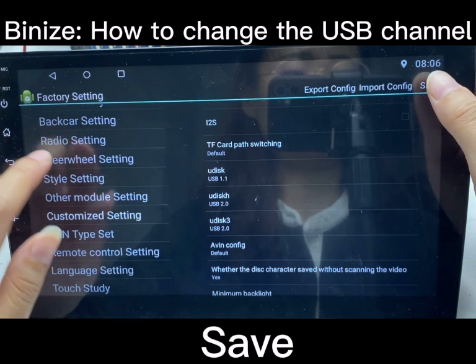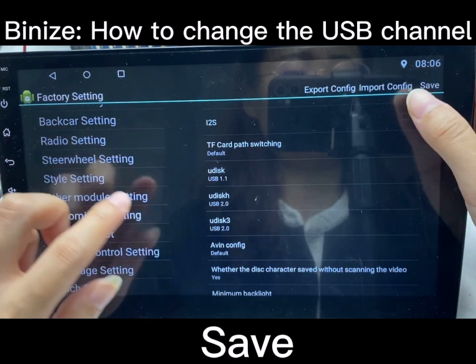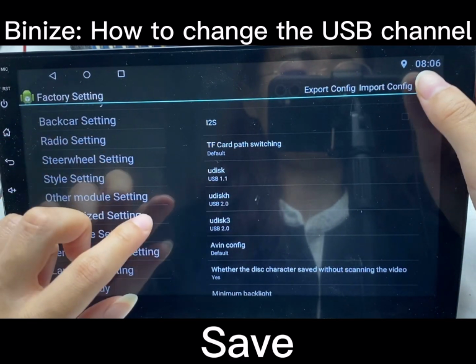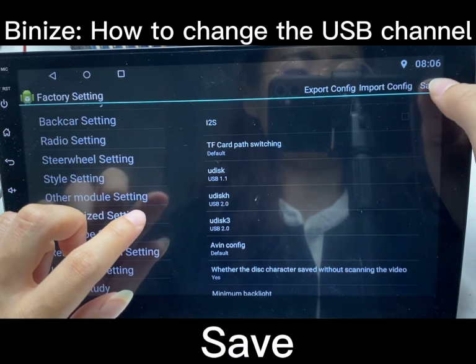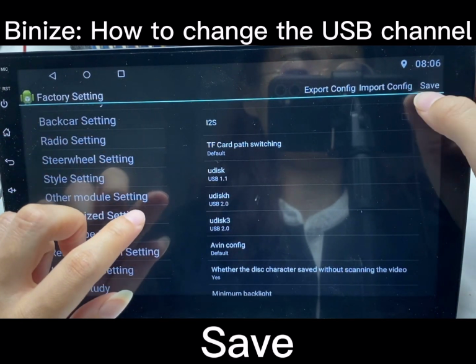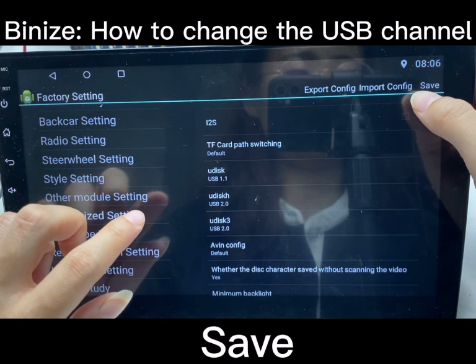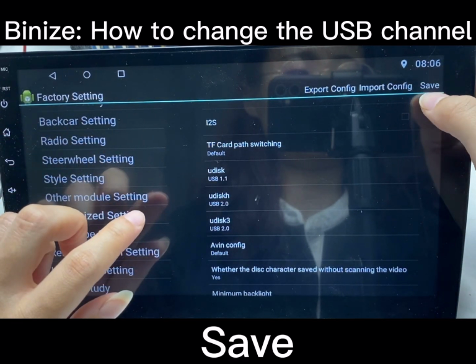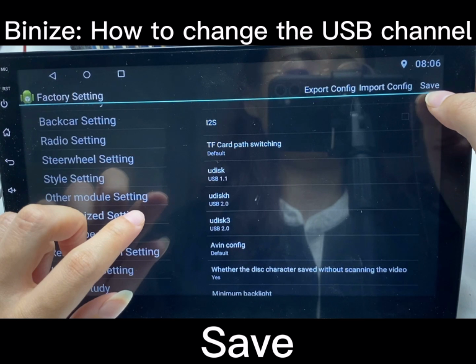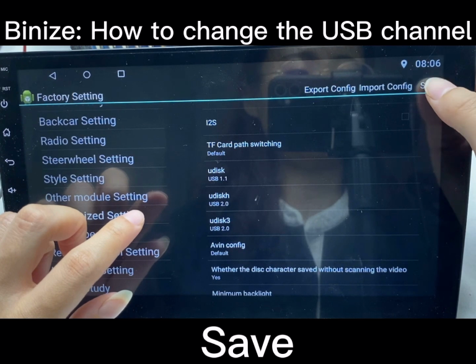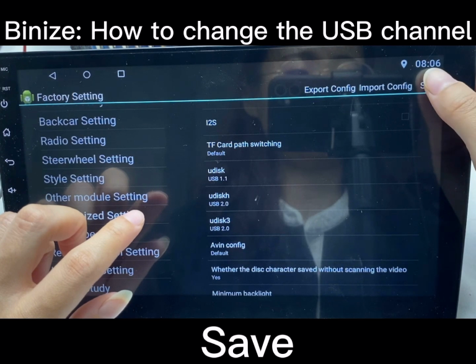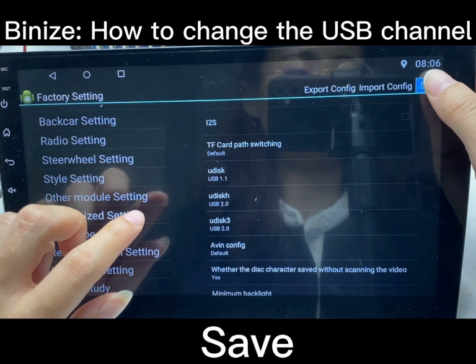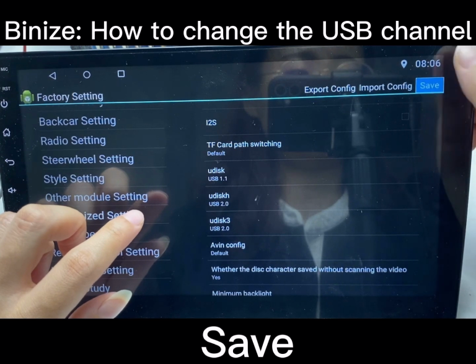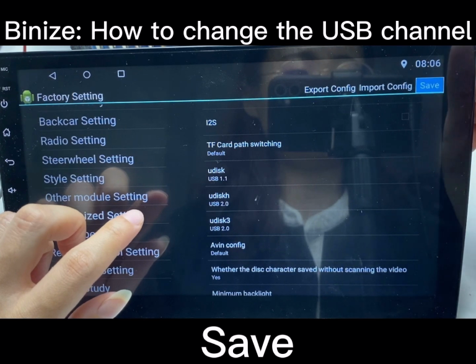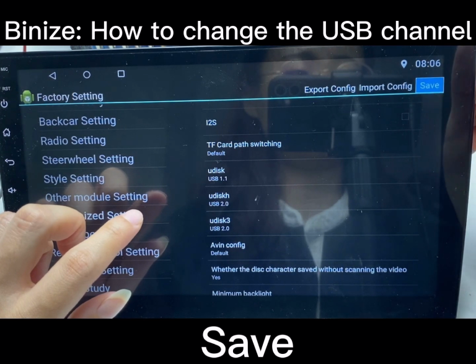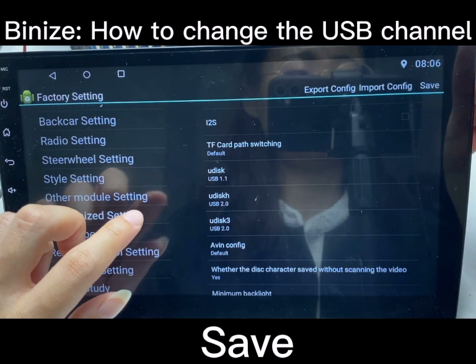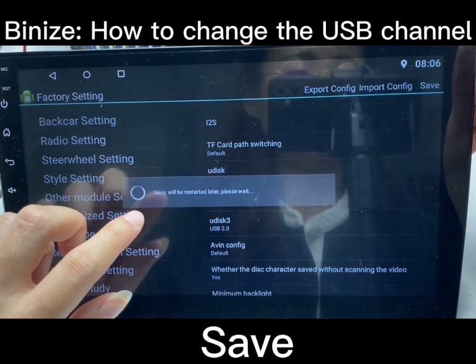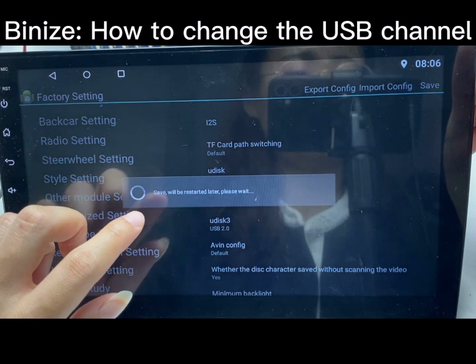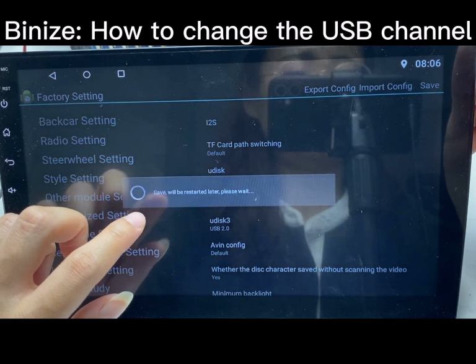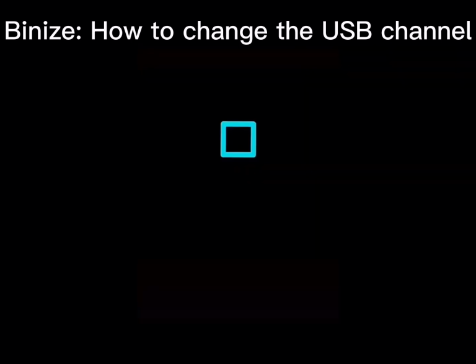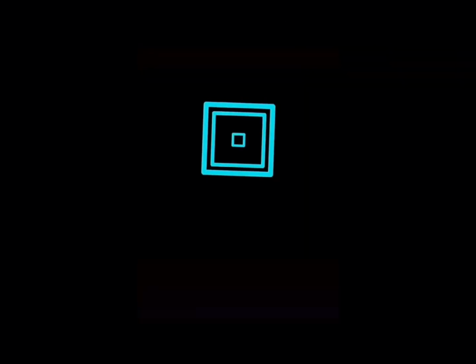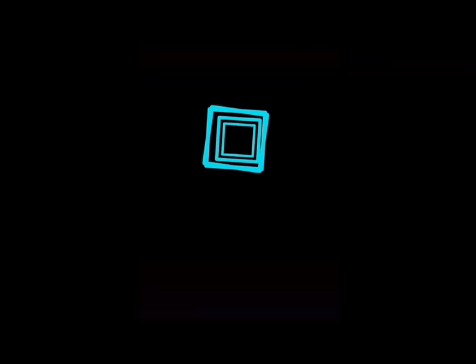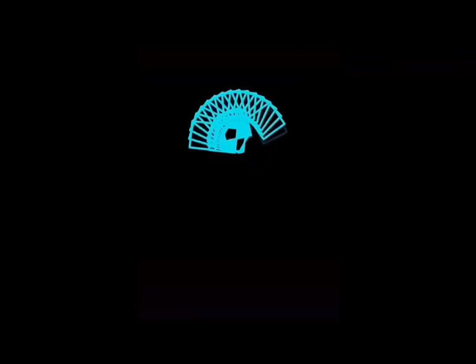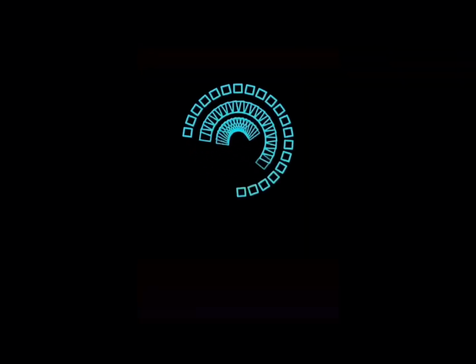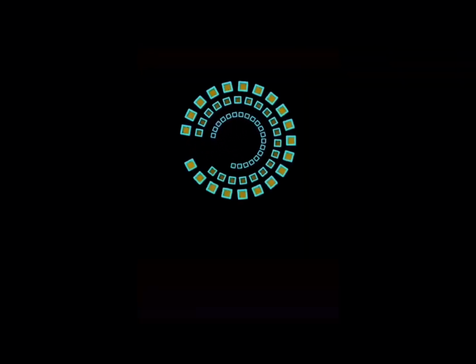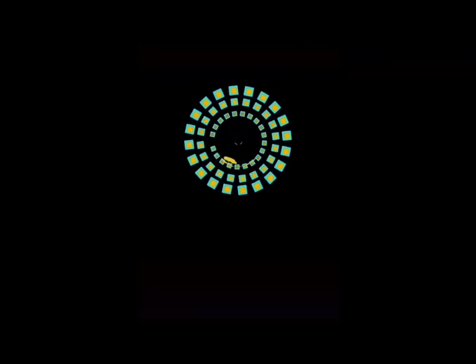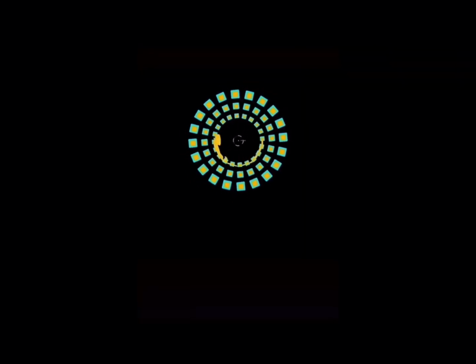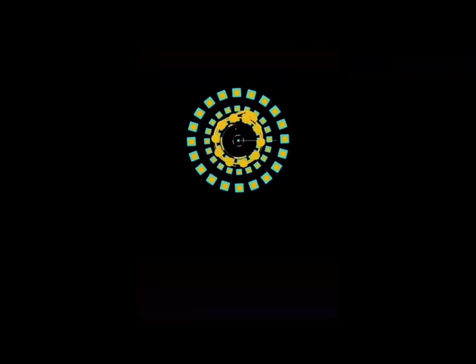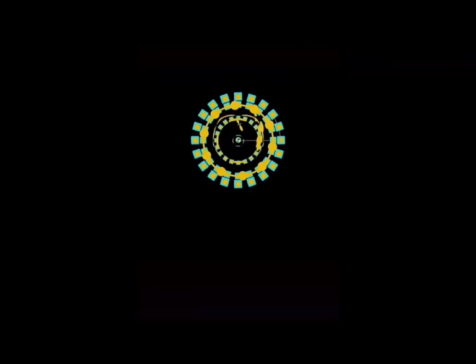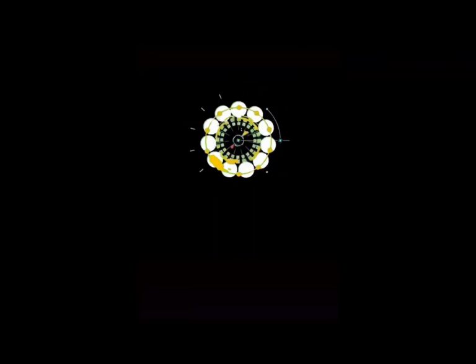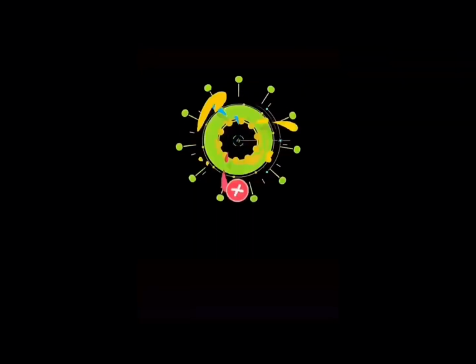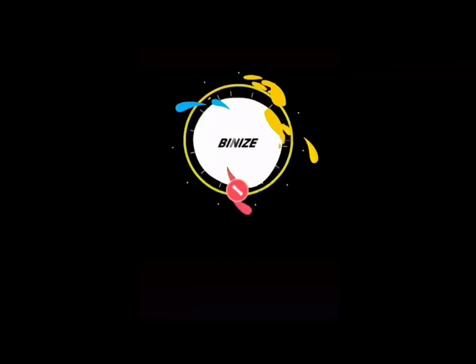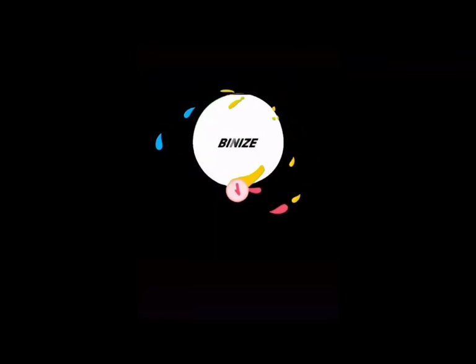Choose the right one and save the option. Thanks for watching.